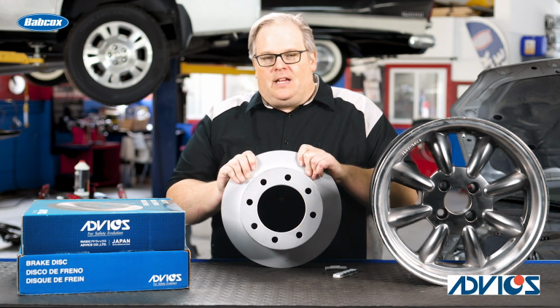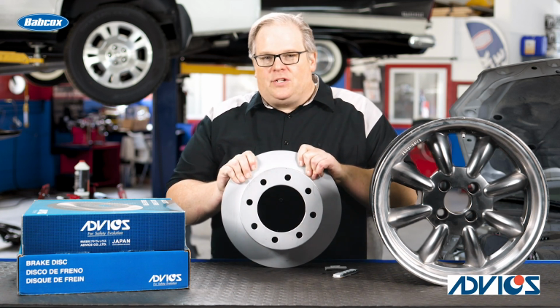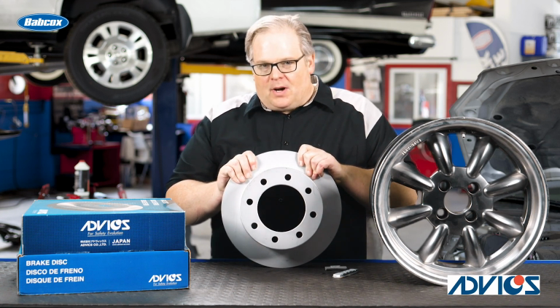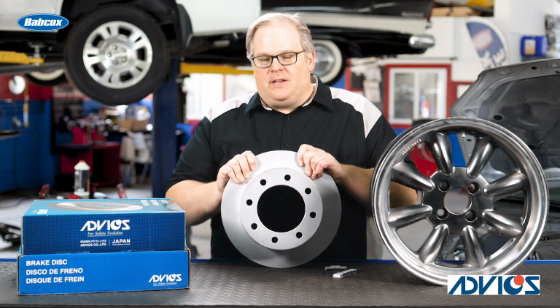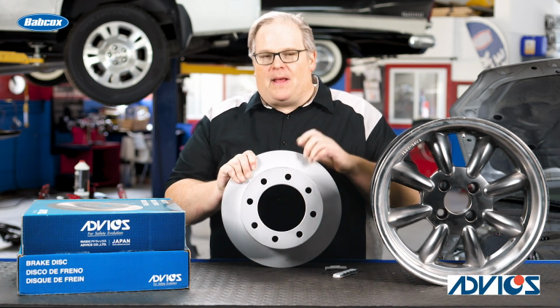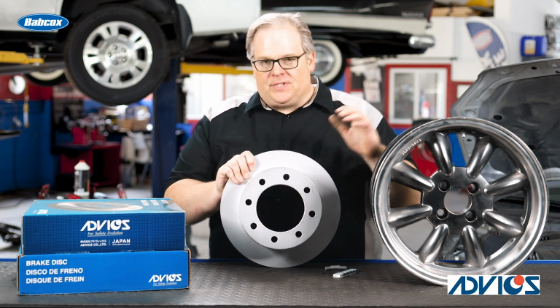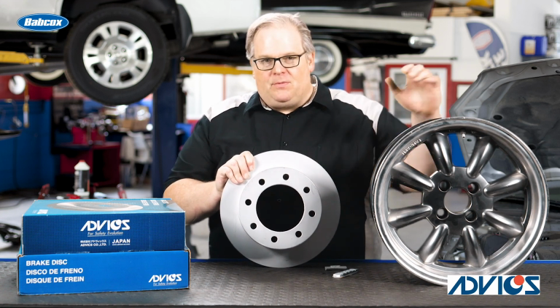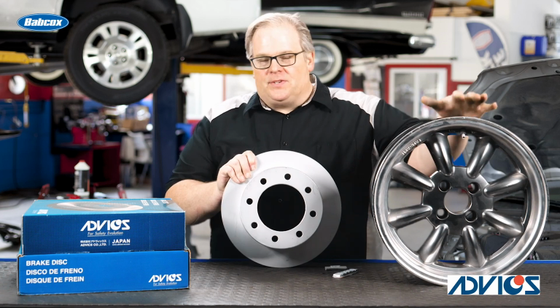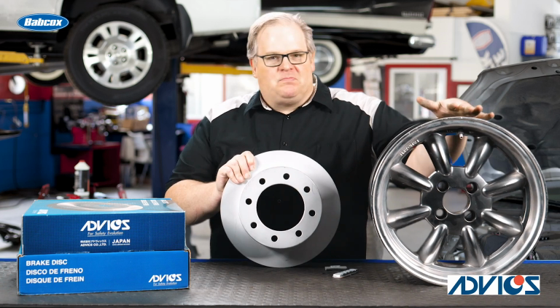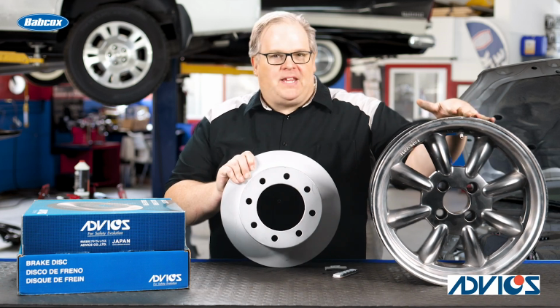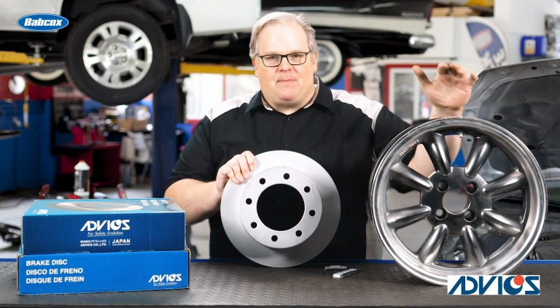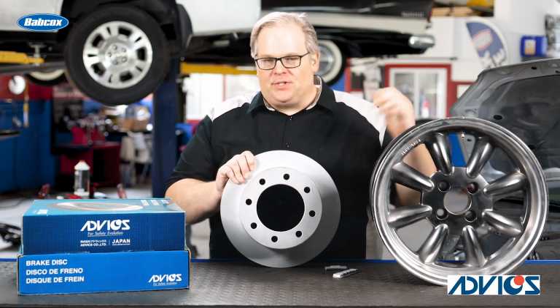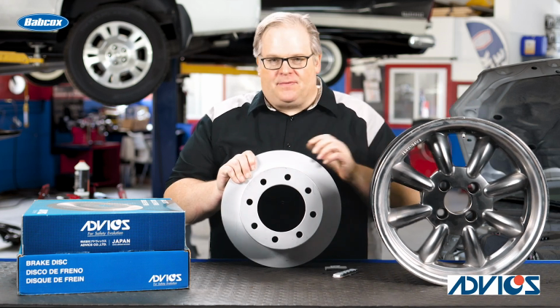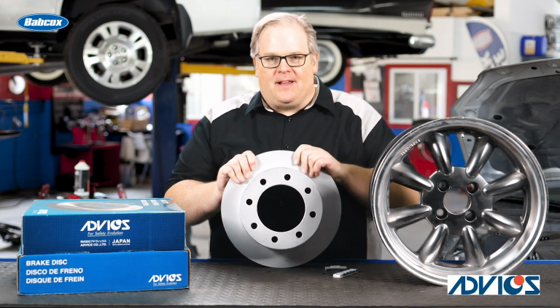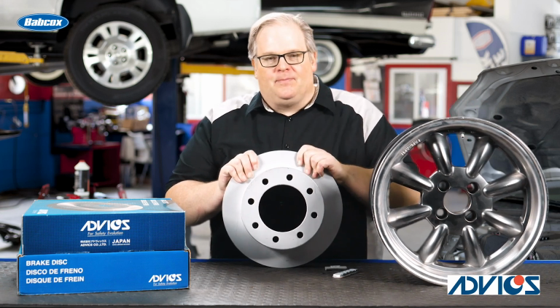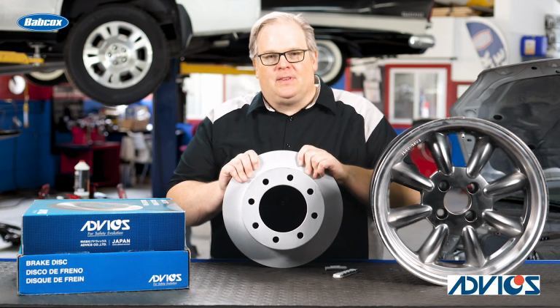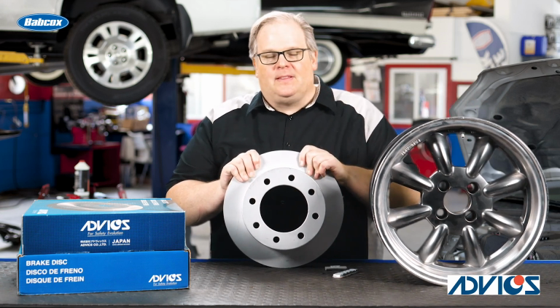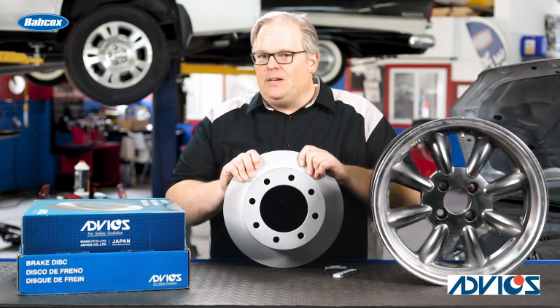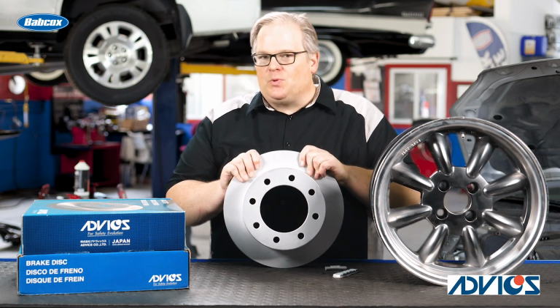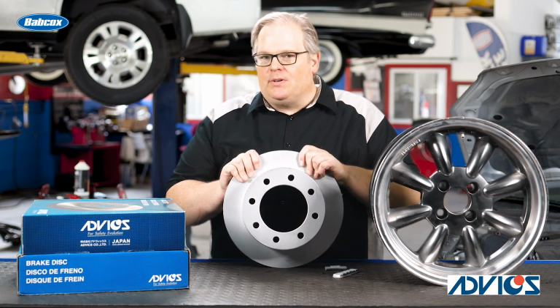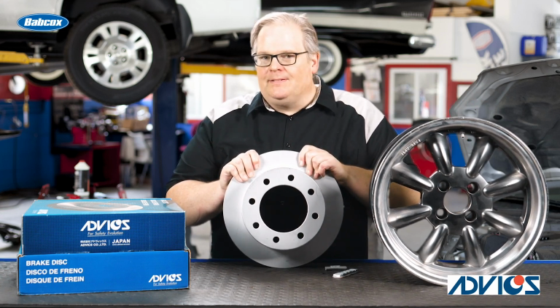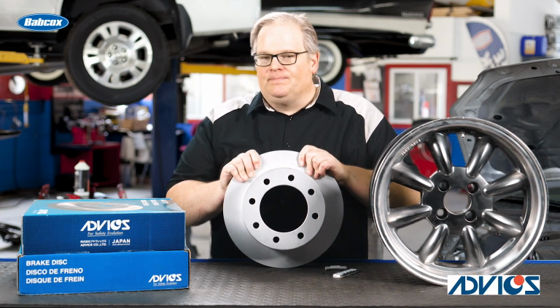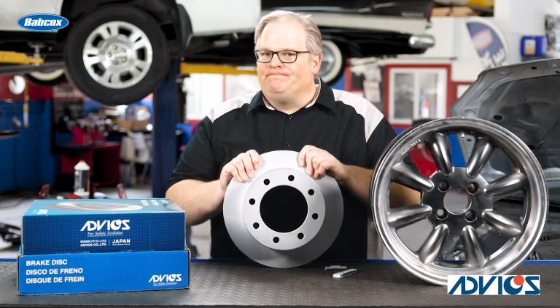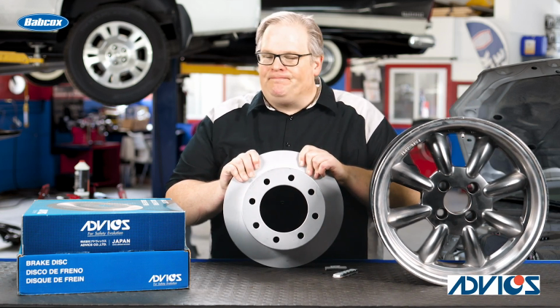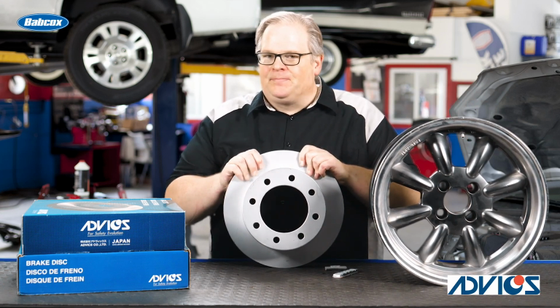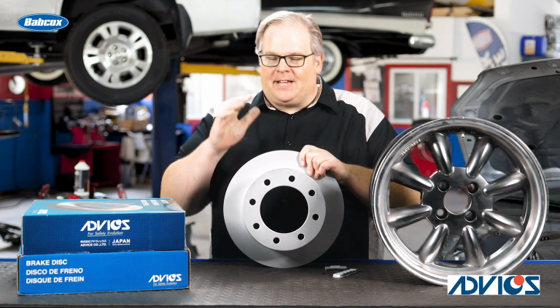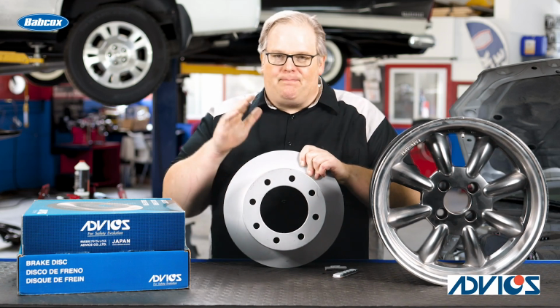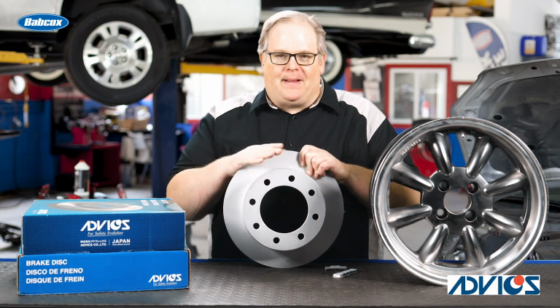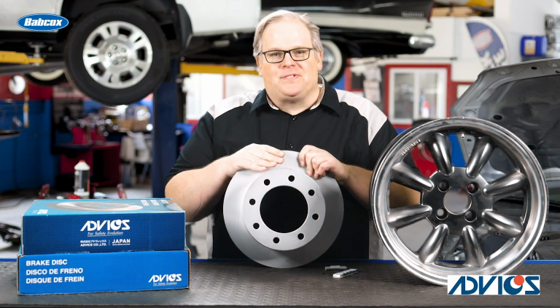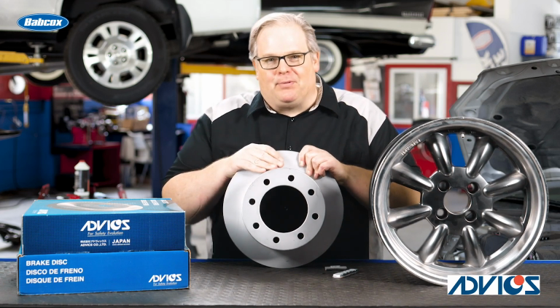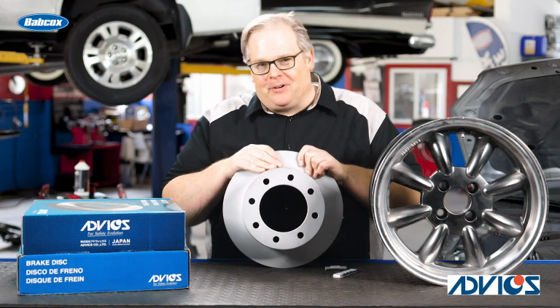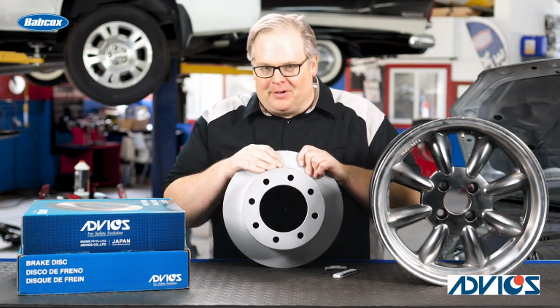He tried balancing the wheels — they came out just fine. Then he was wondering, can I balance a brake rotor?